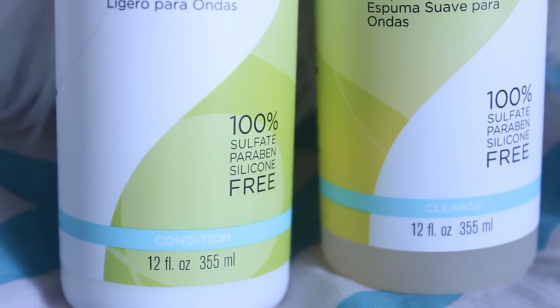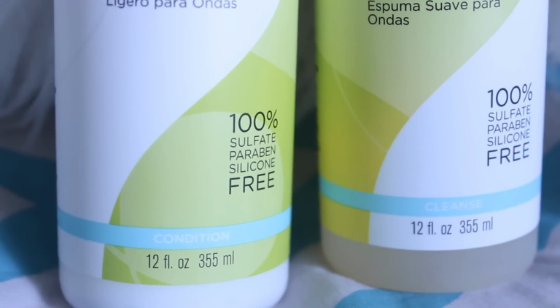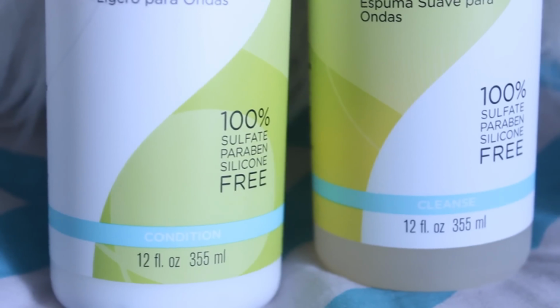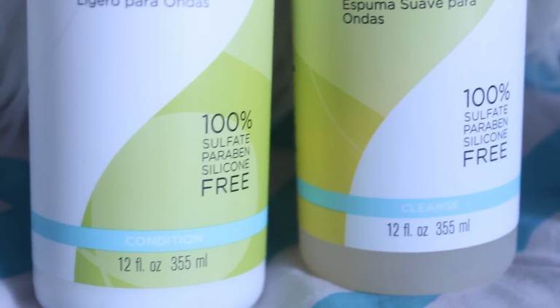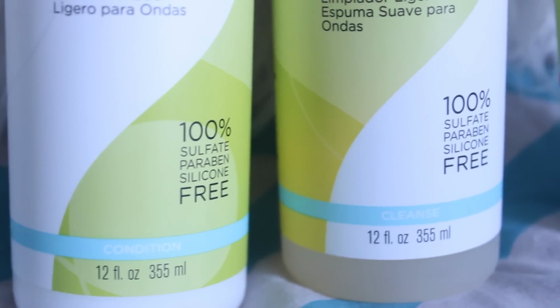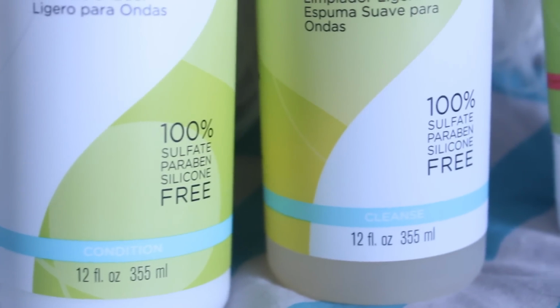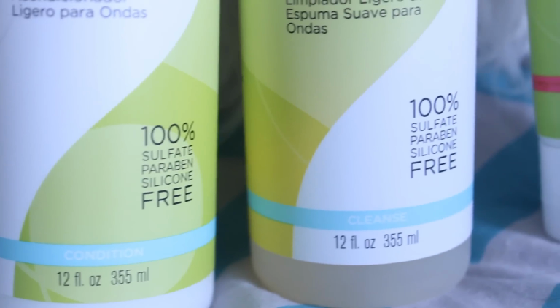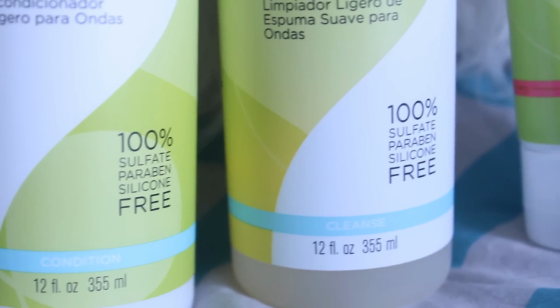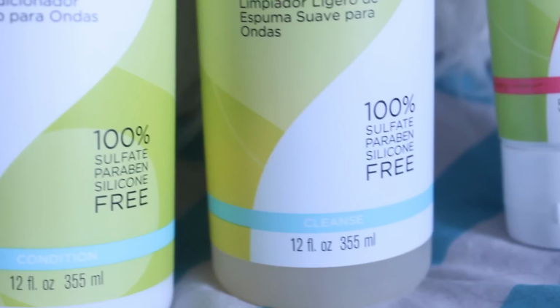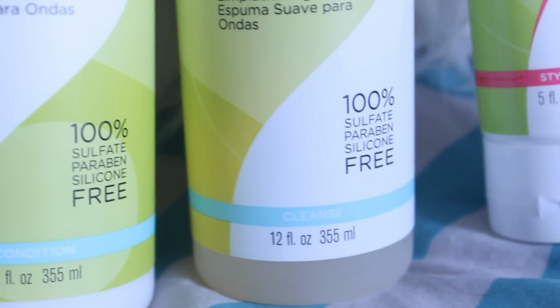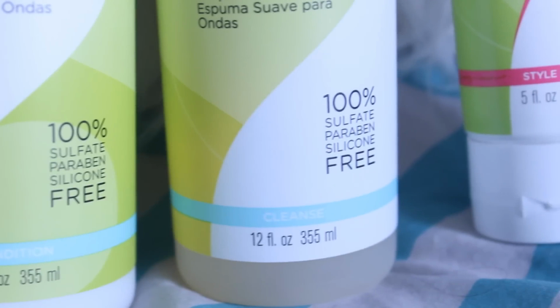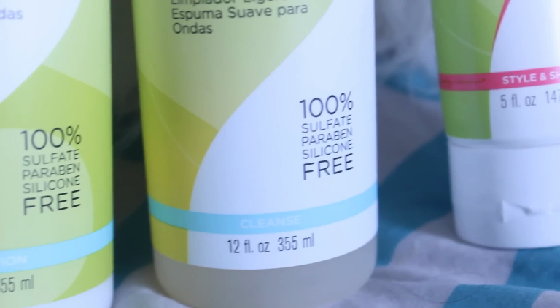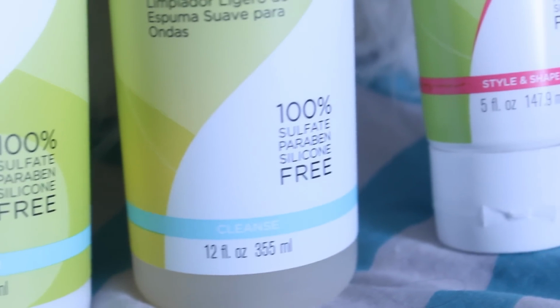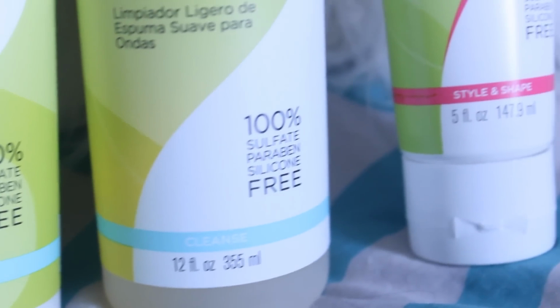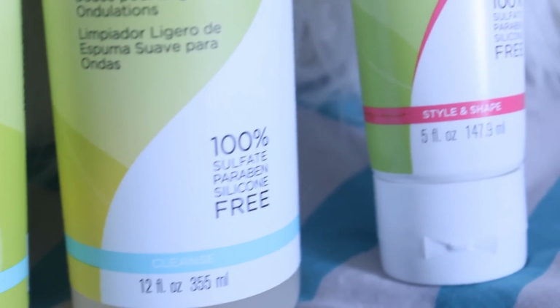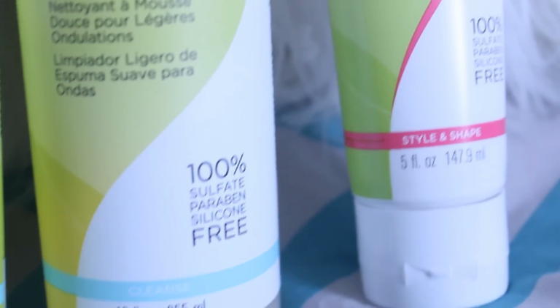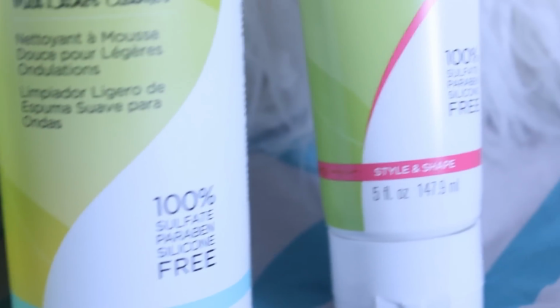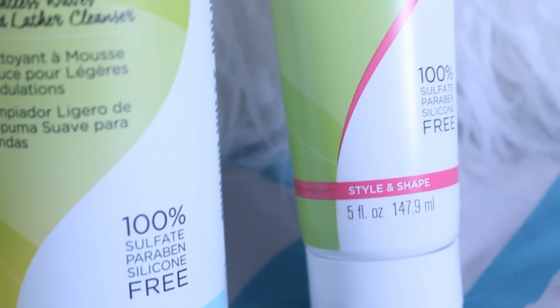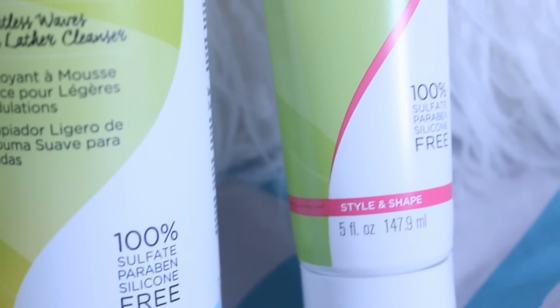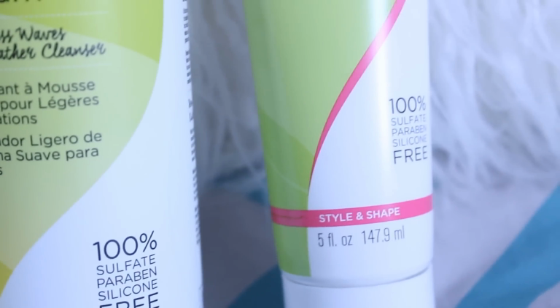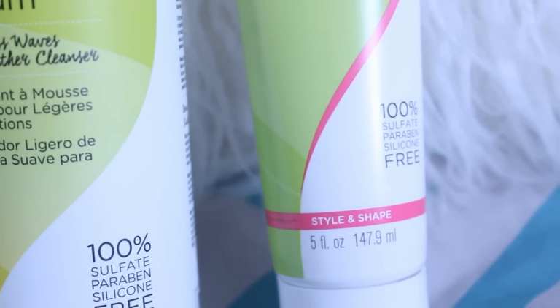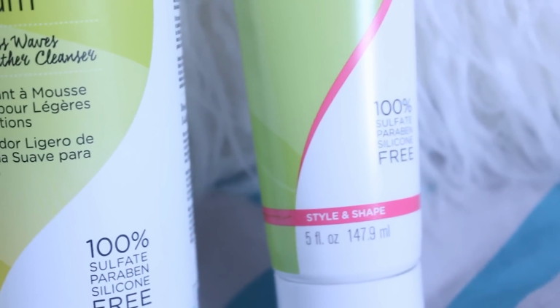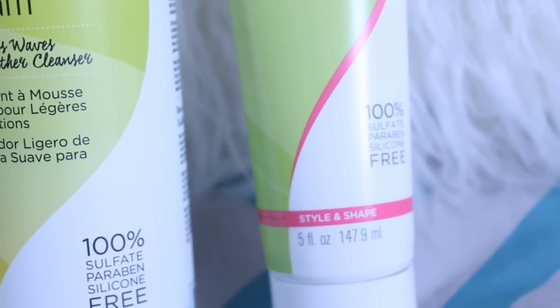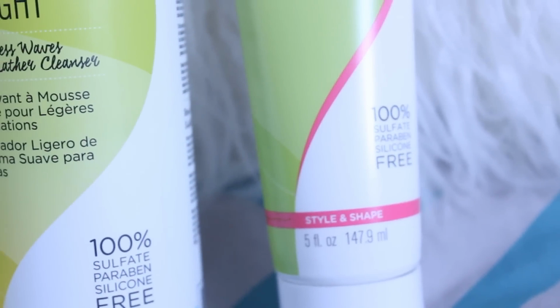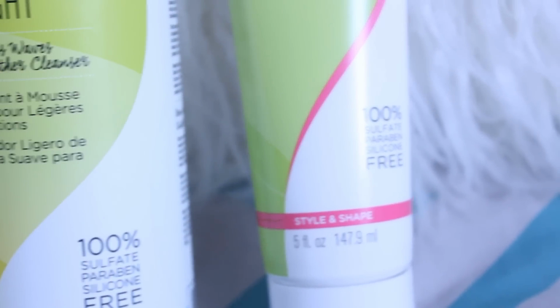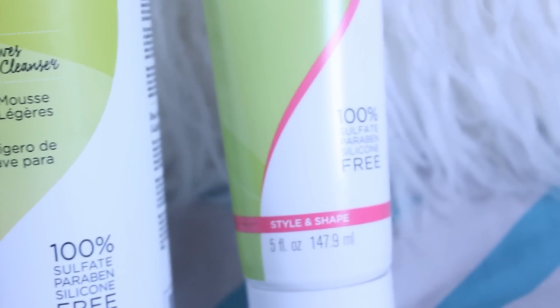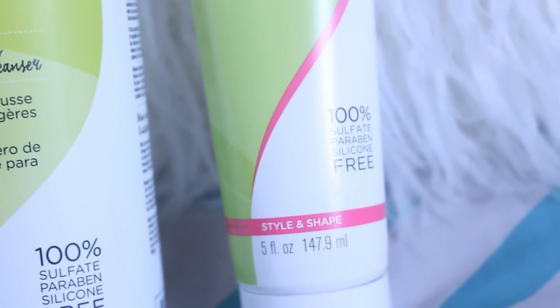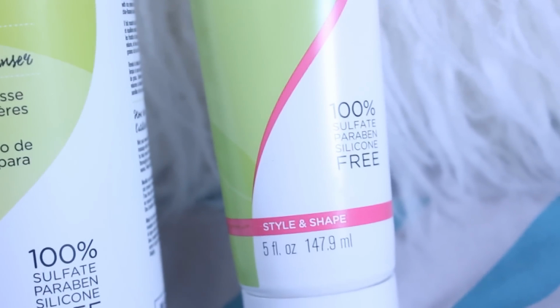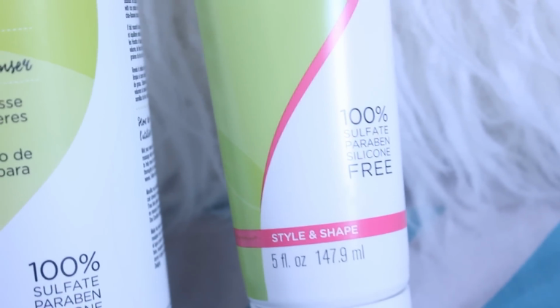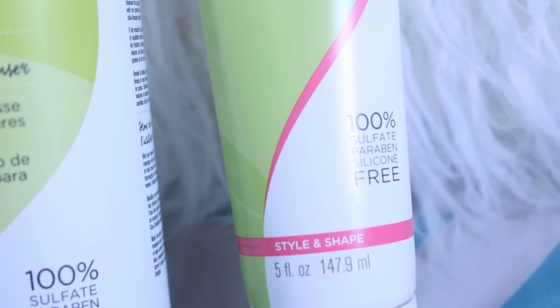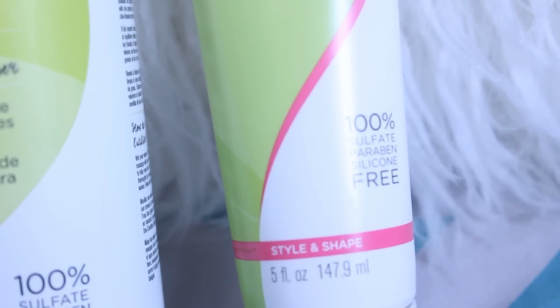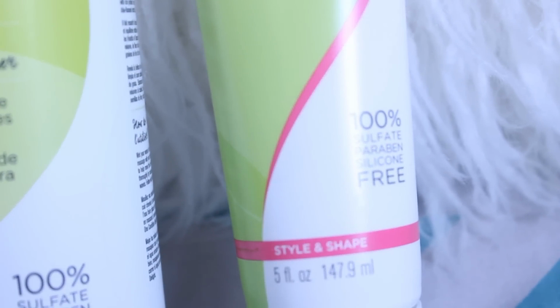All the products created by DivaCurl are sulfate-free, silicone-free, and paraben-free, as well as cruelty-free.